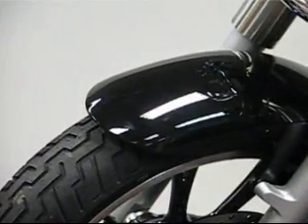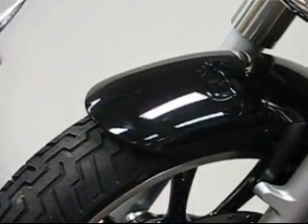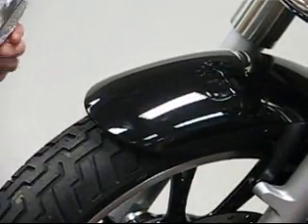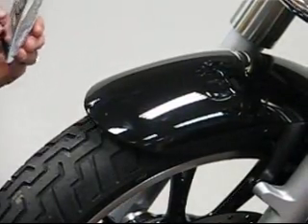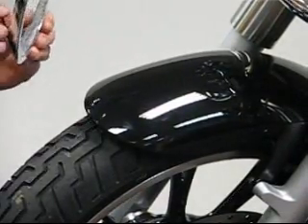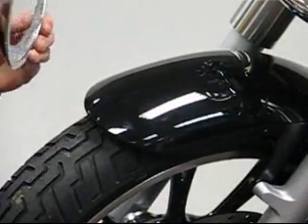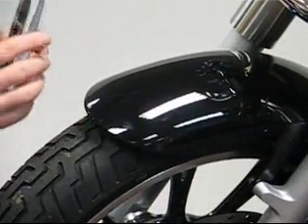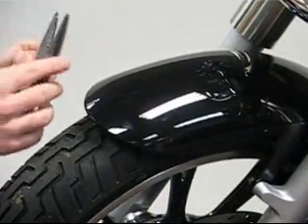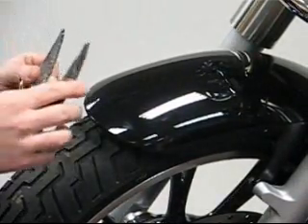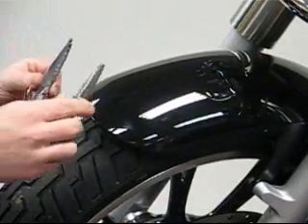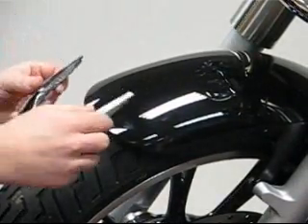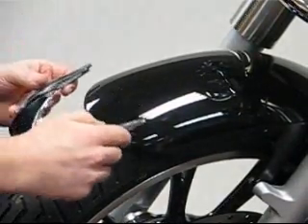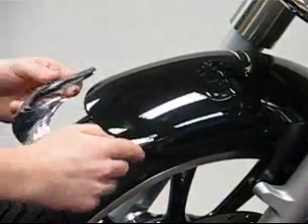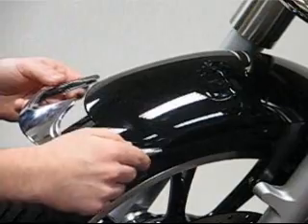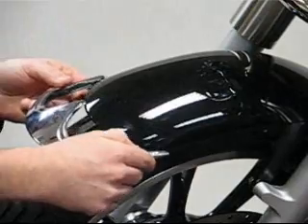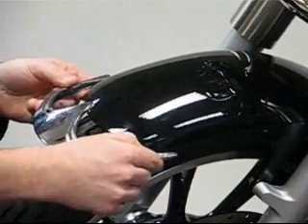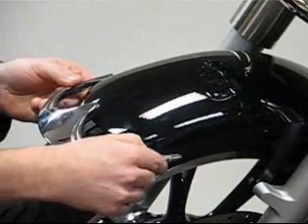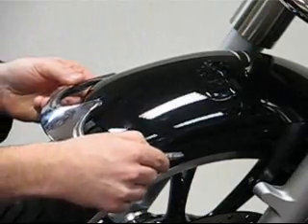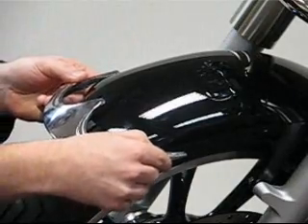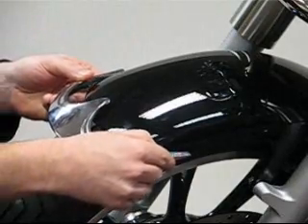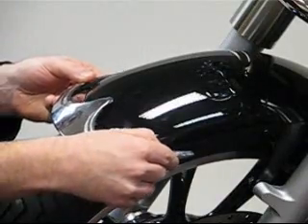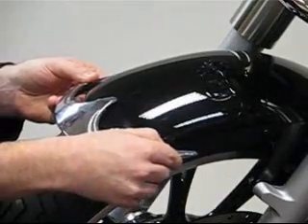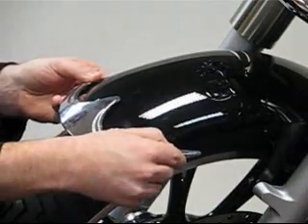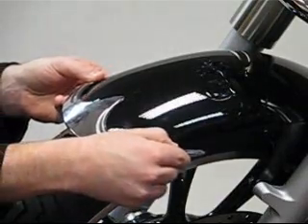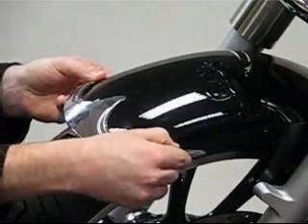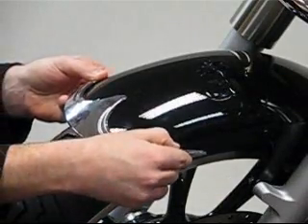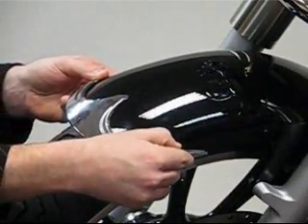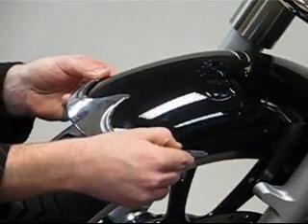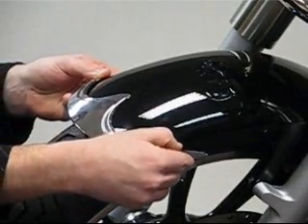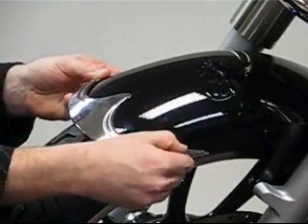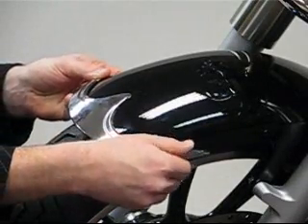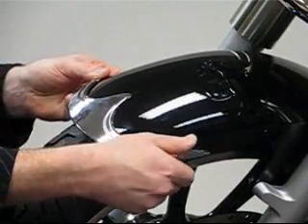You do only get one shot with installing this, so make sure you take your time, line it up, and push it on slowly.